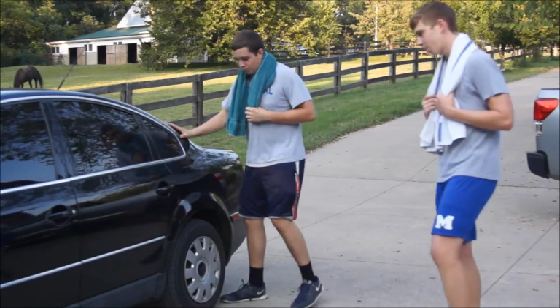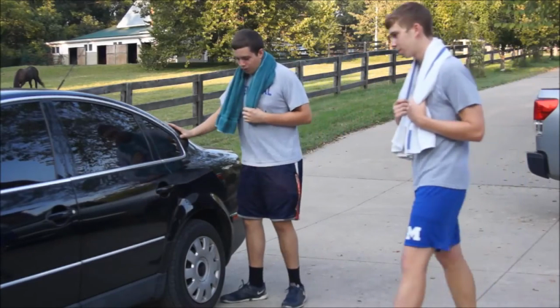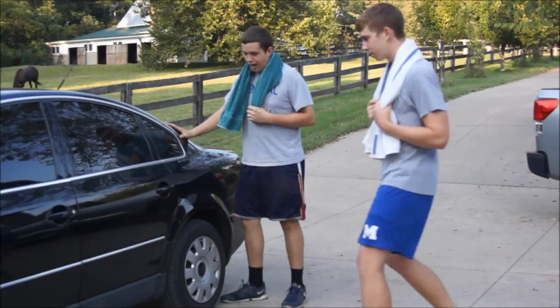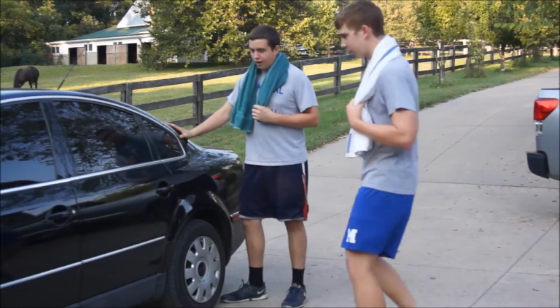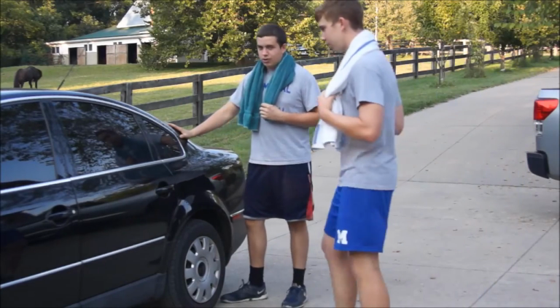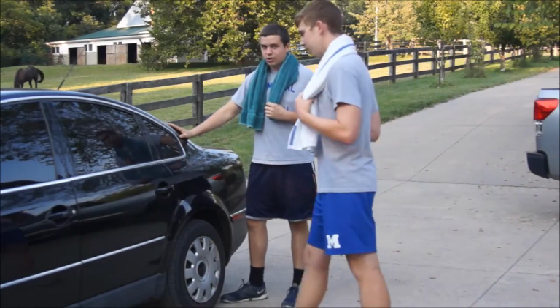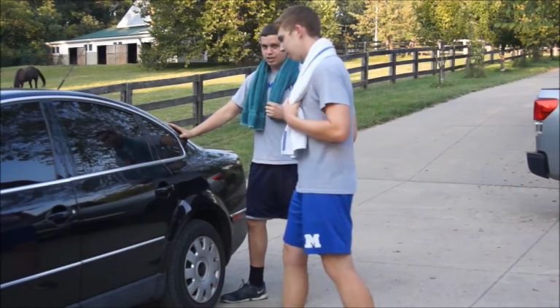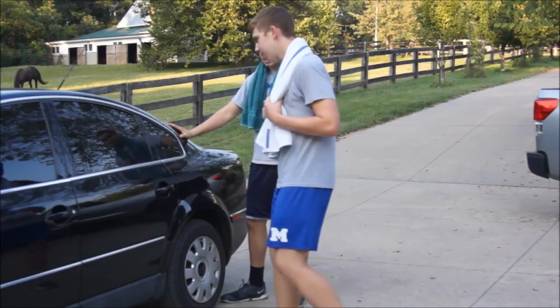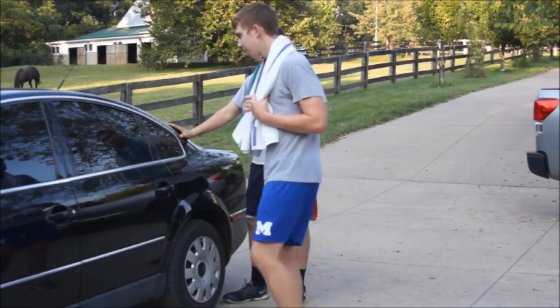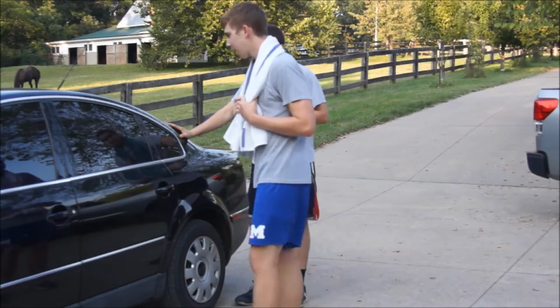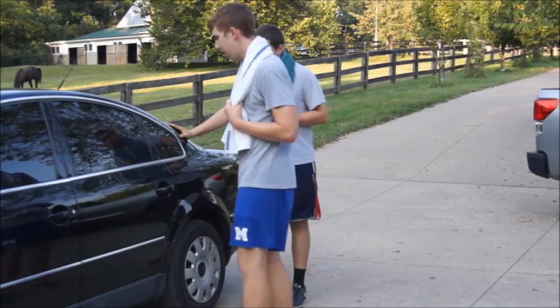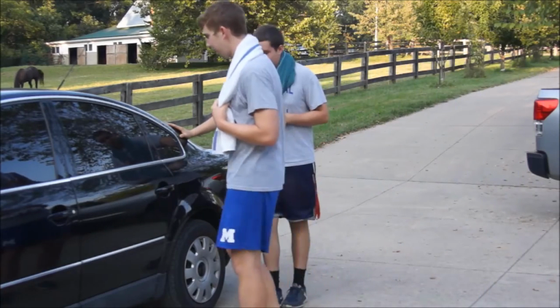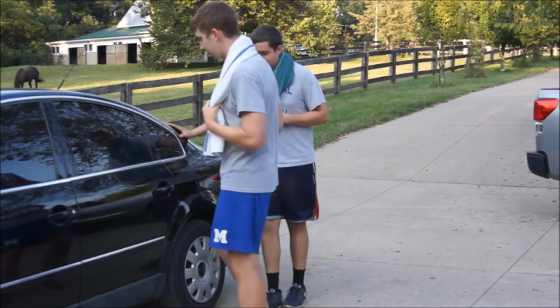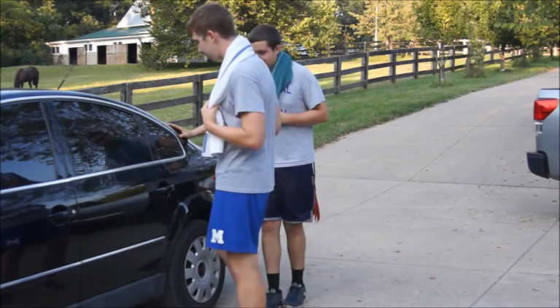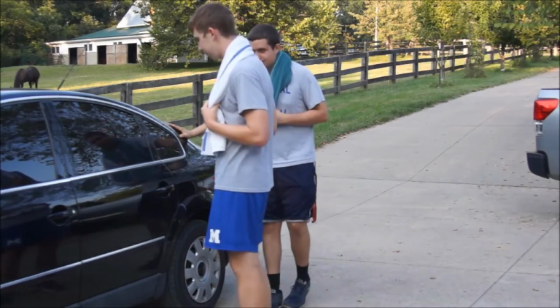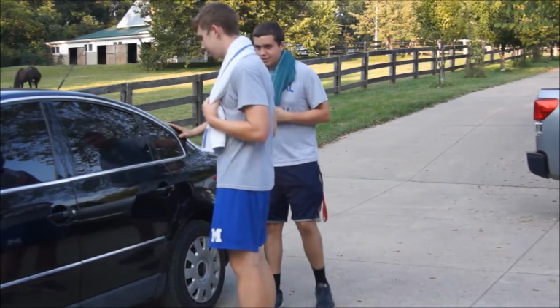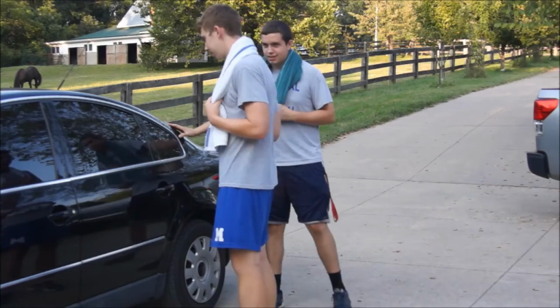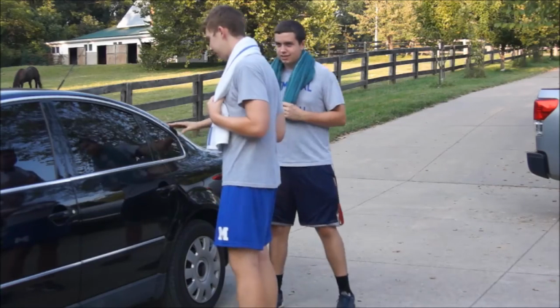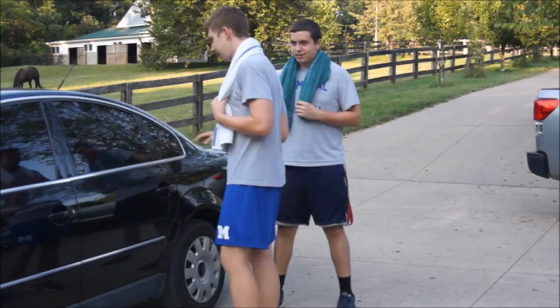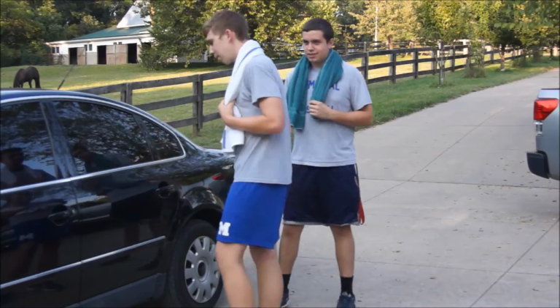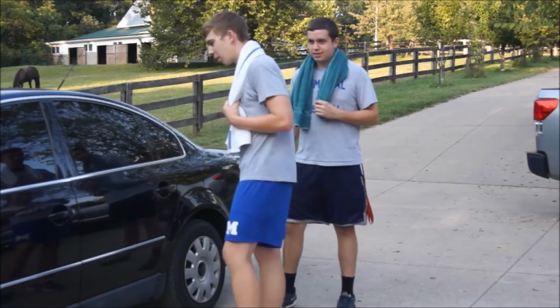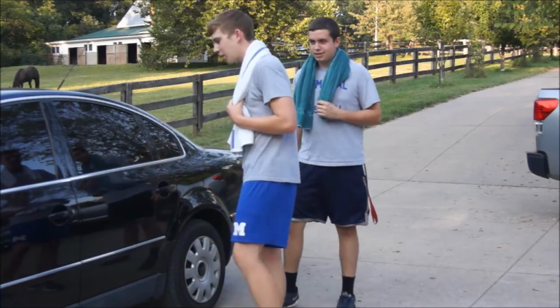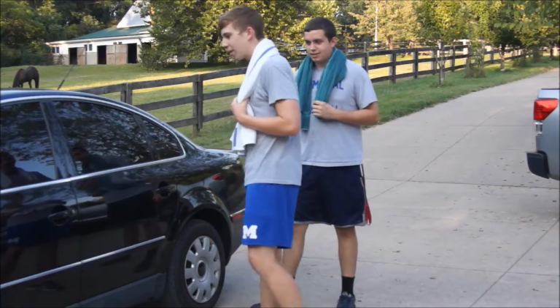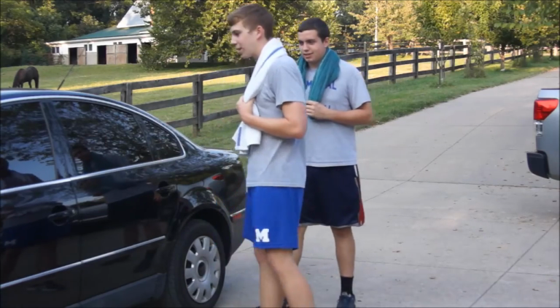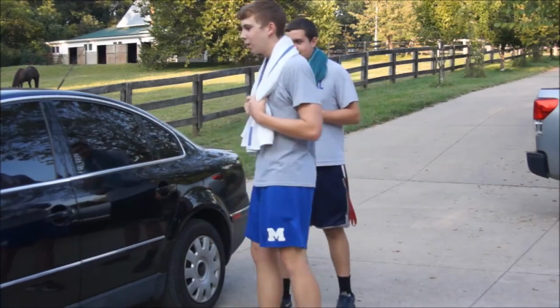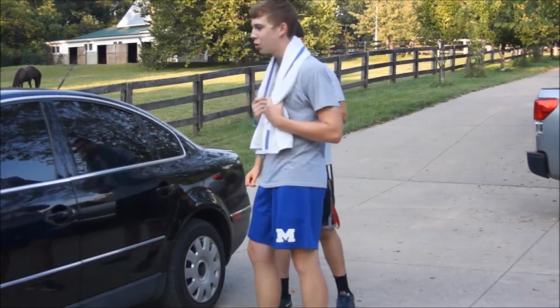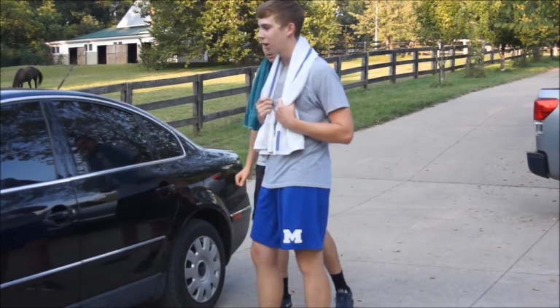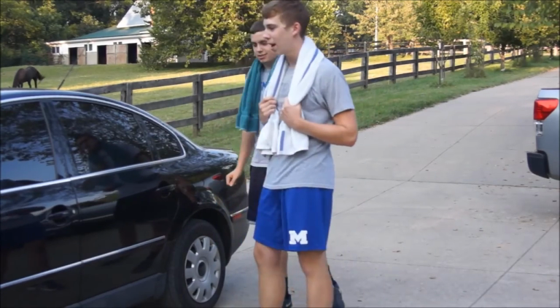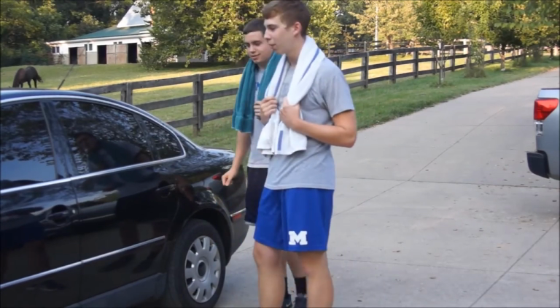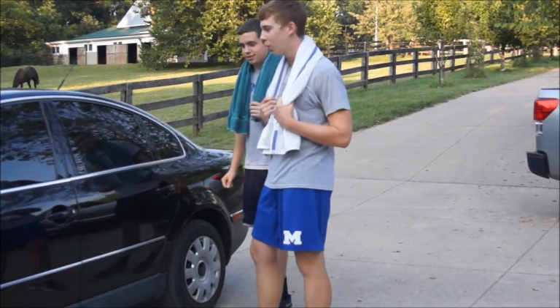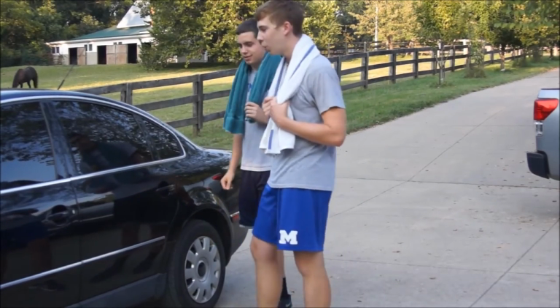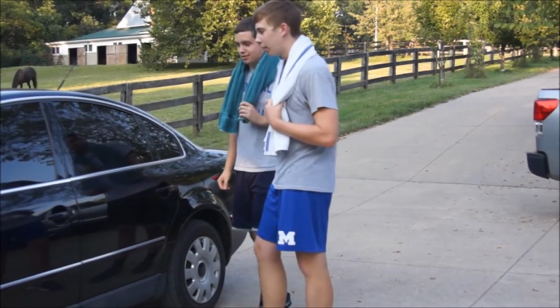Wow, look at this hunk of junk. Now we can turn this into a chick magnet real quick.